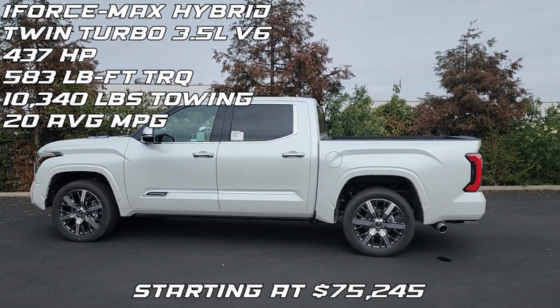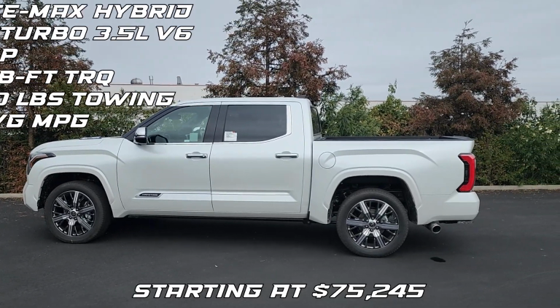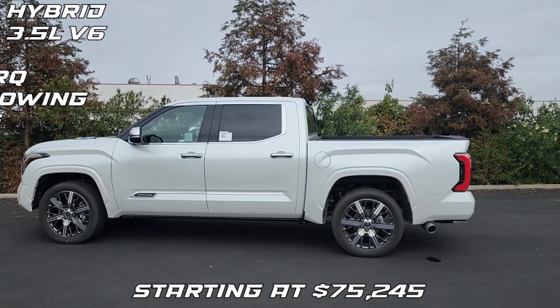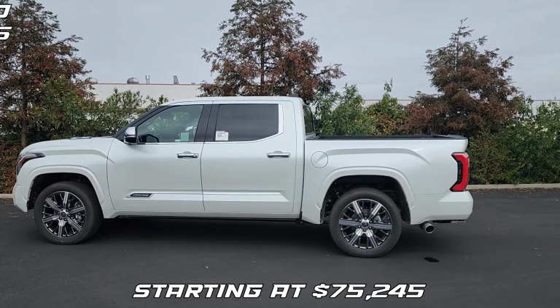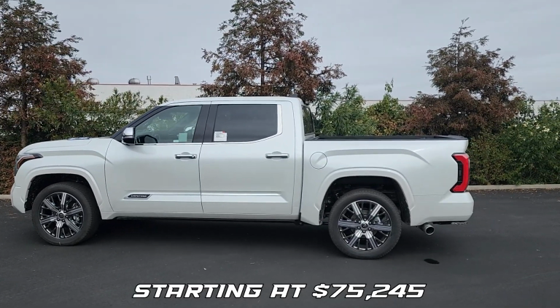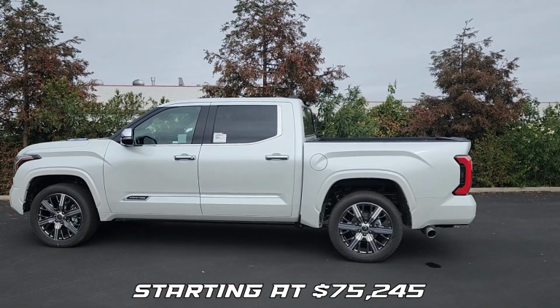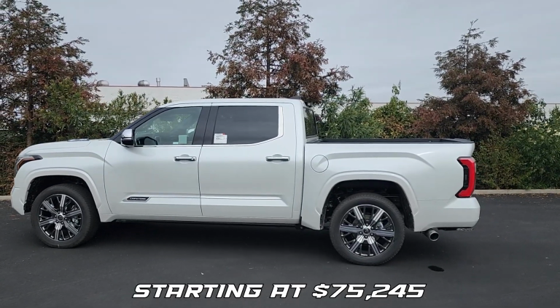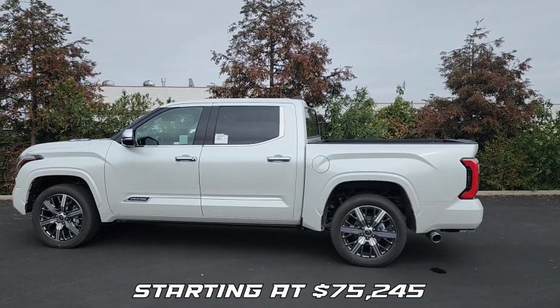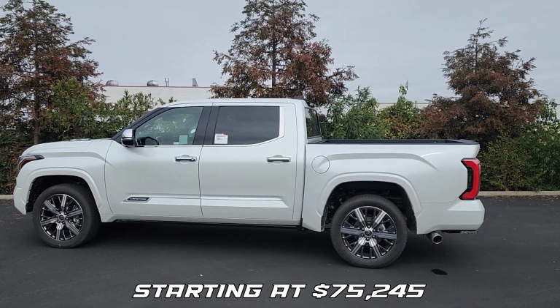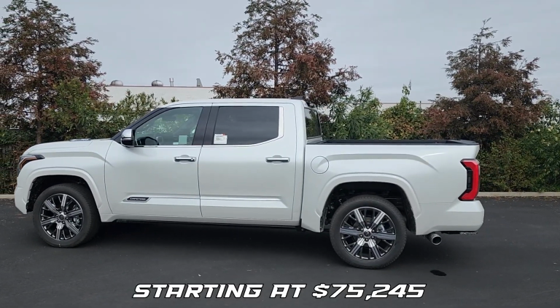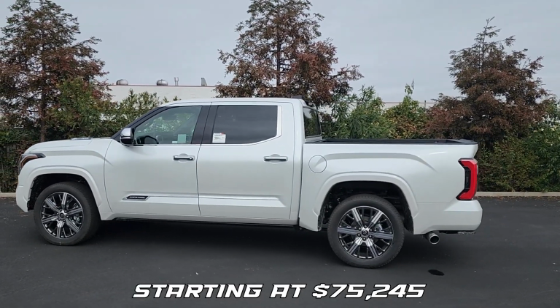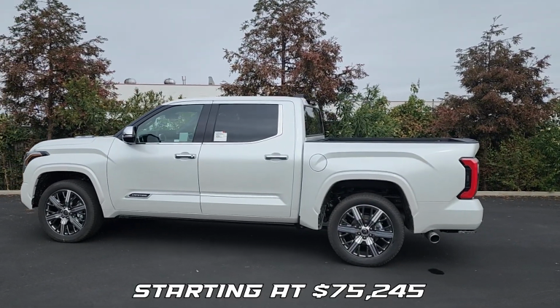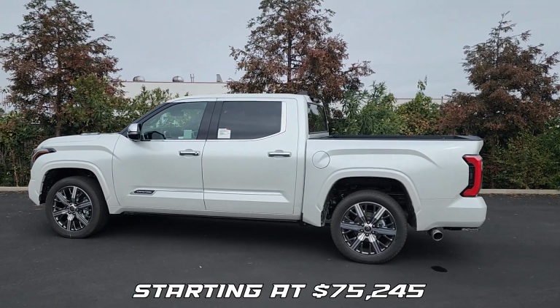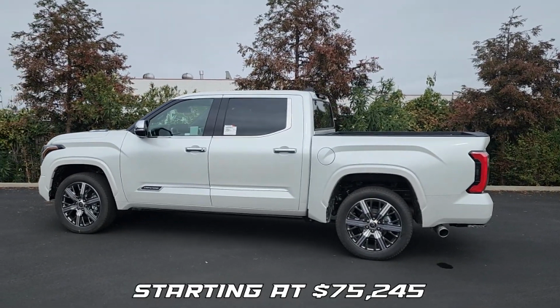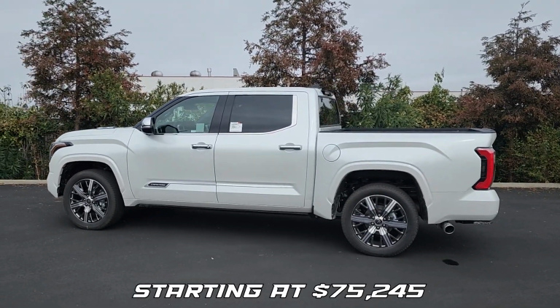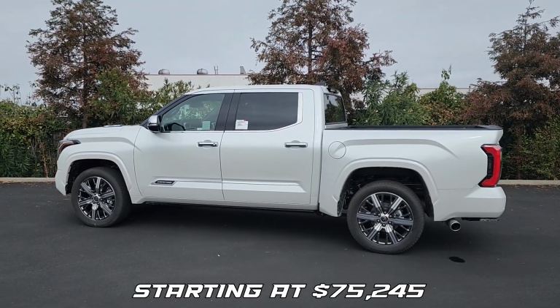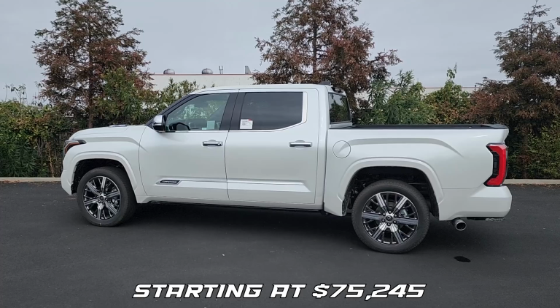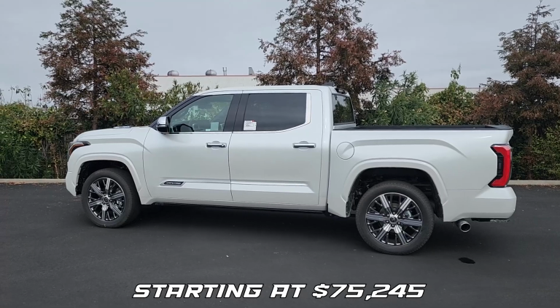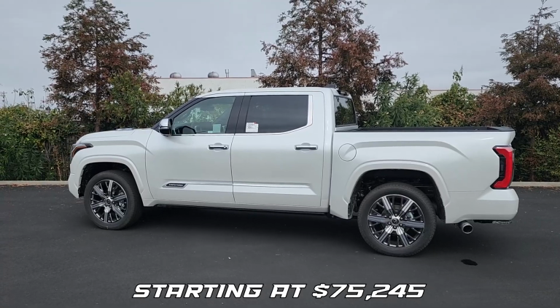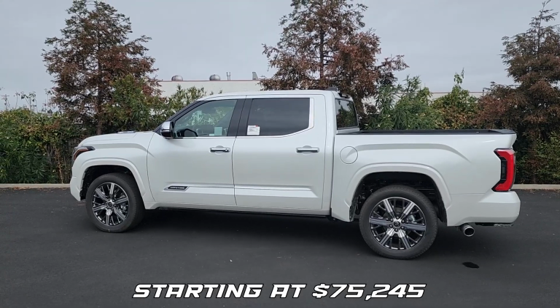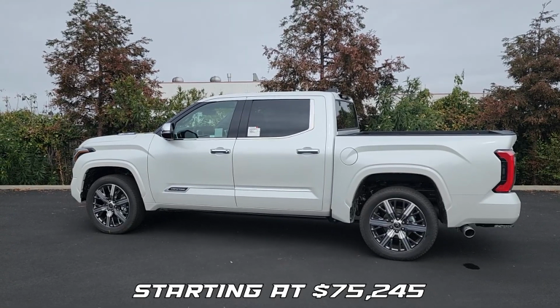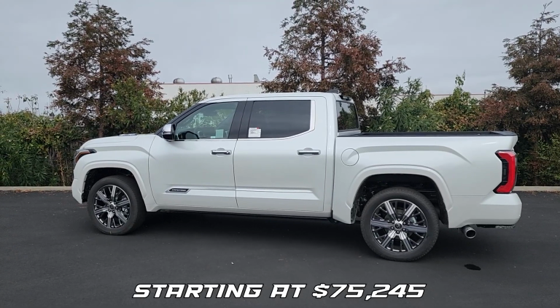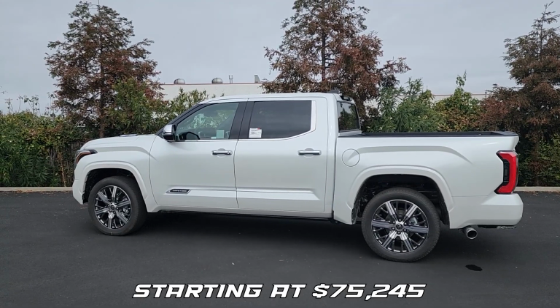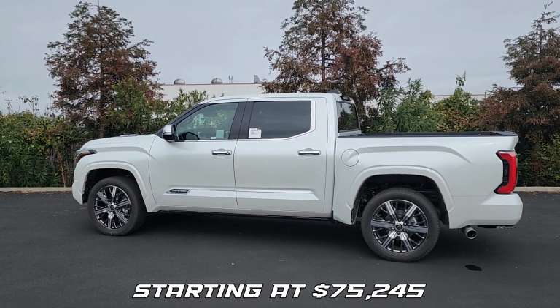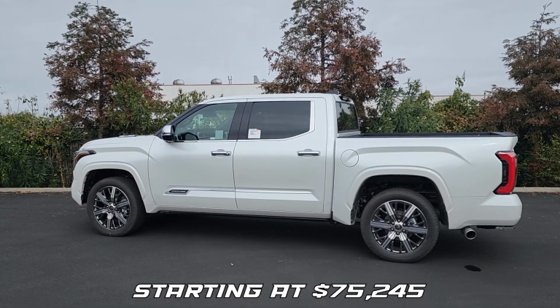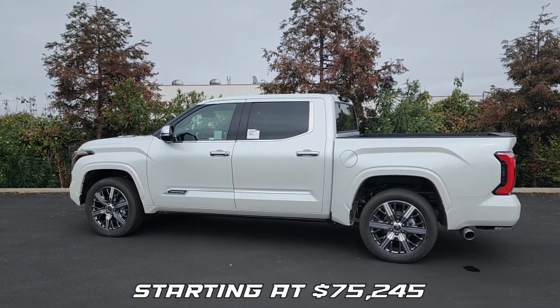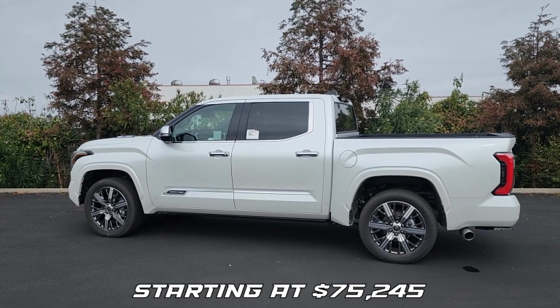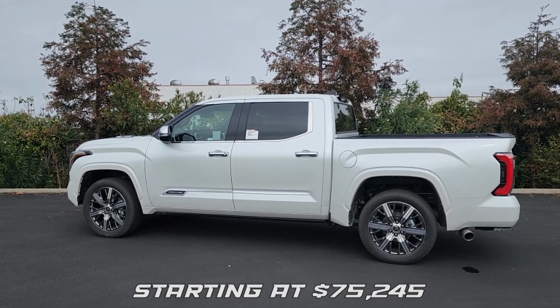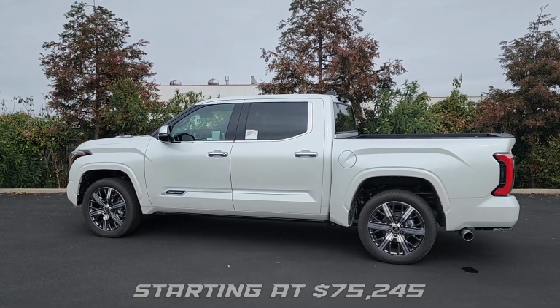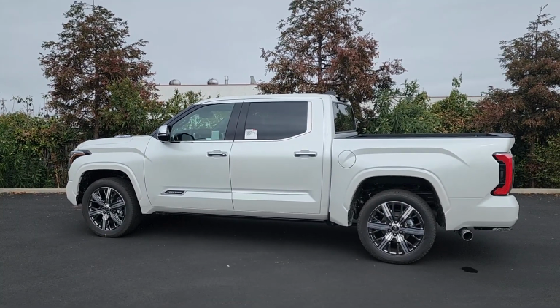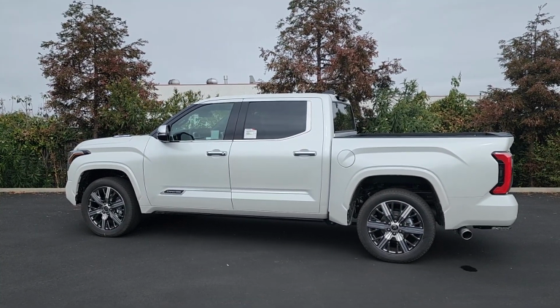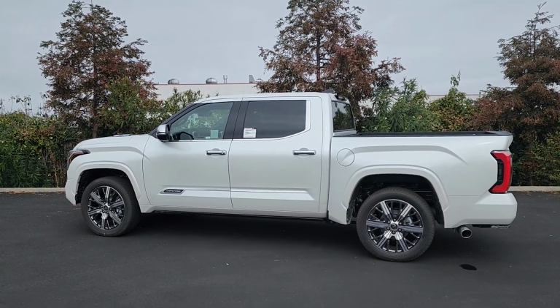In this overview we're going to go over the exterior of this truck and then jump inside and talk about some of the features.